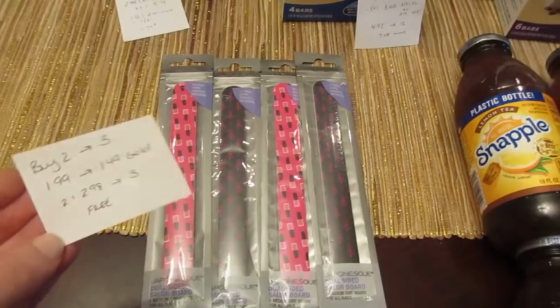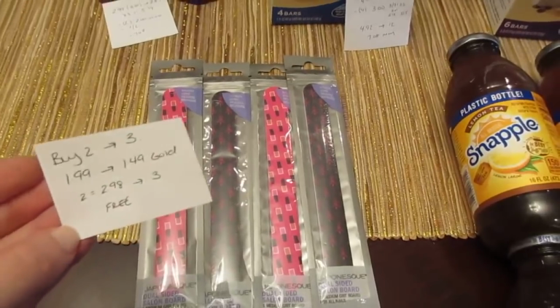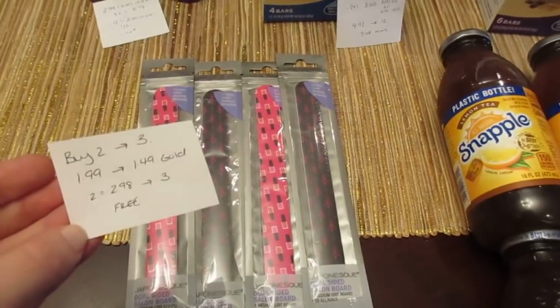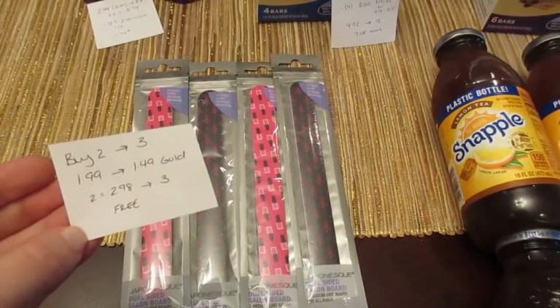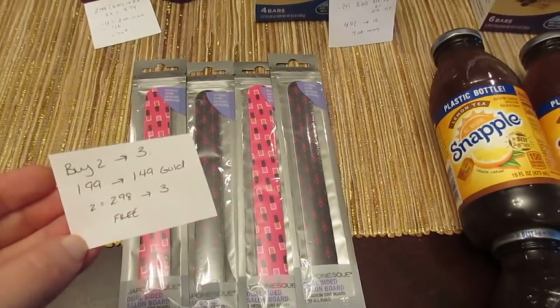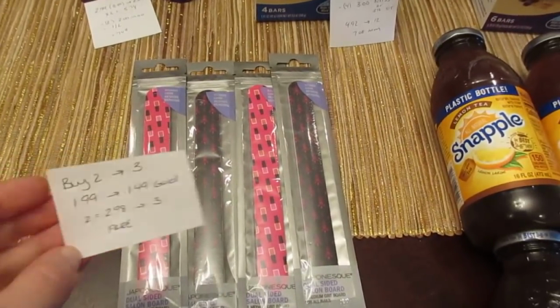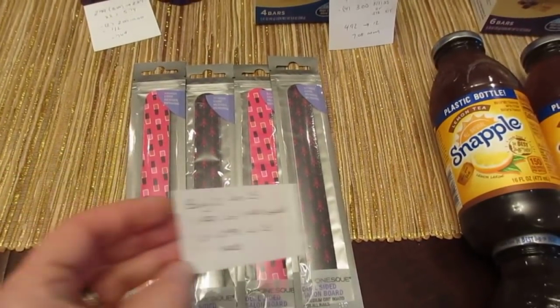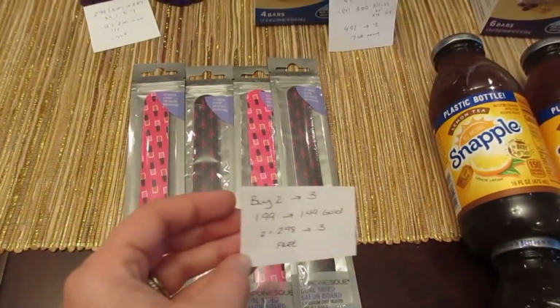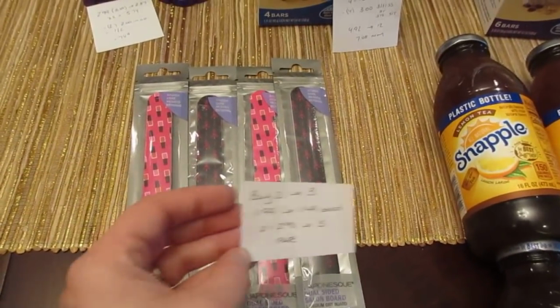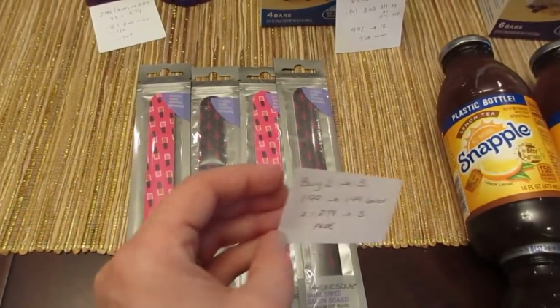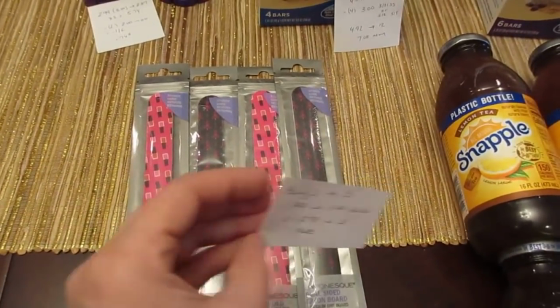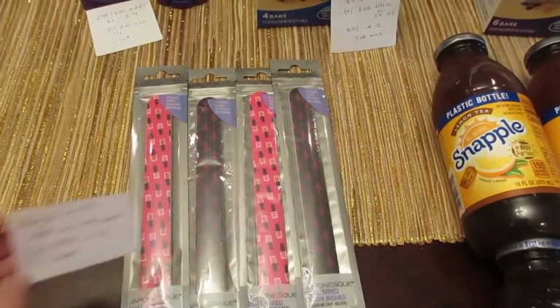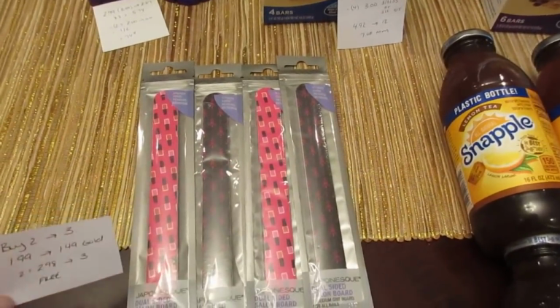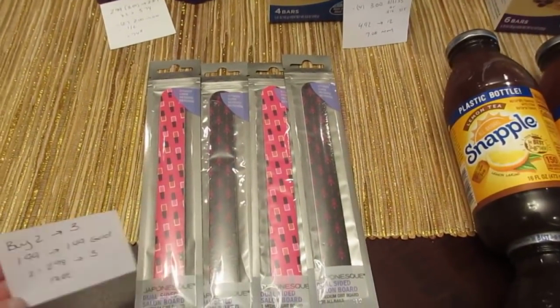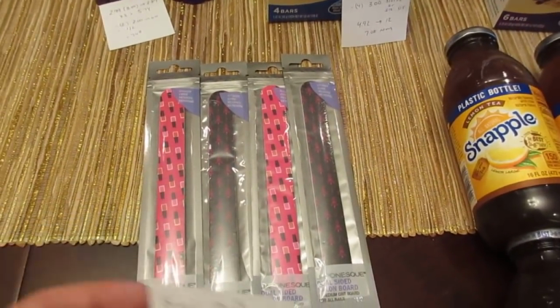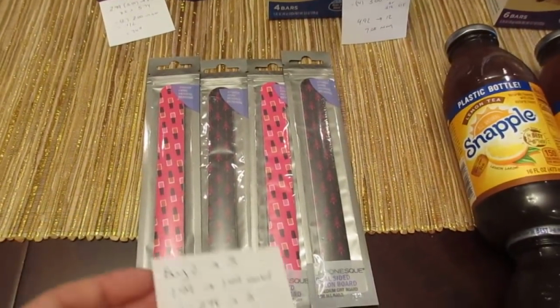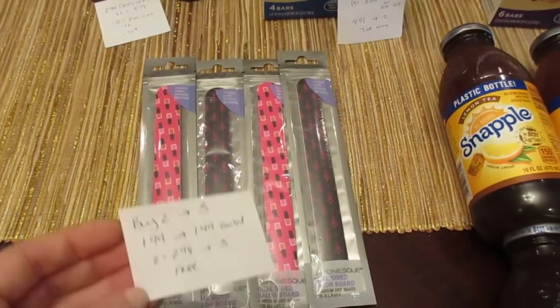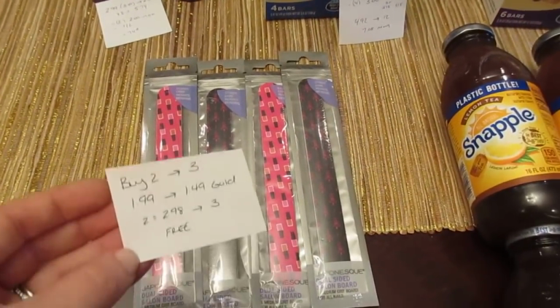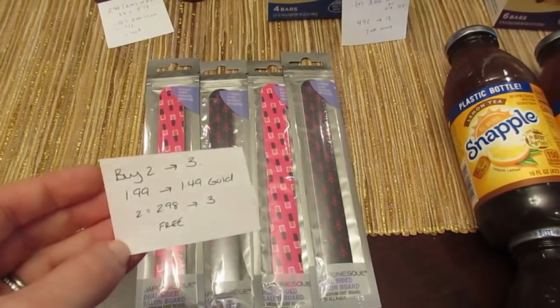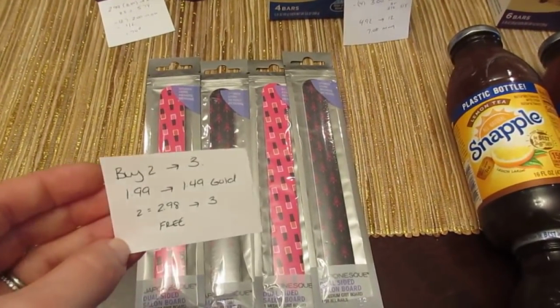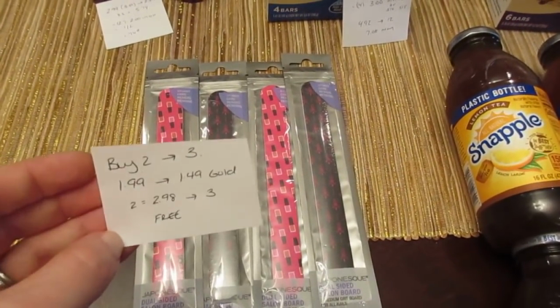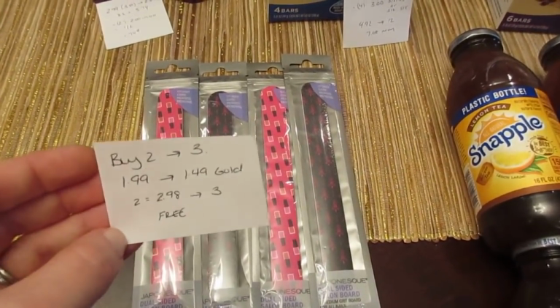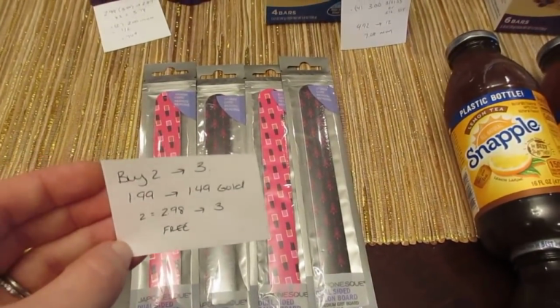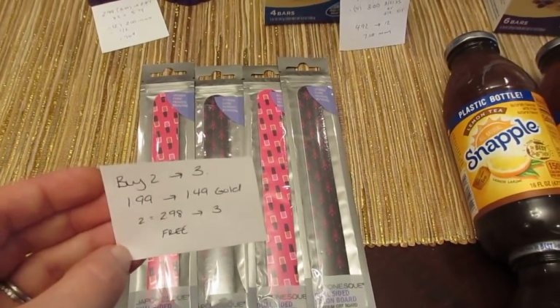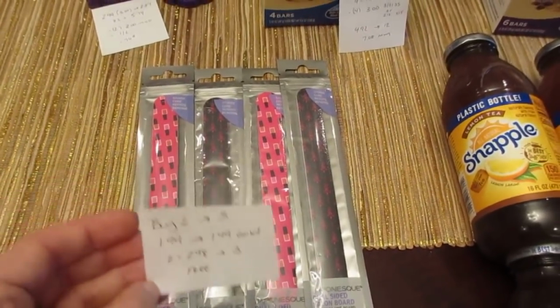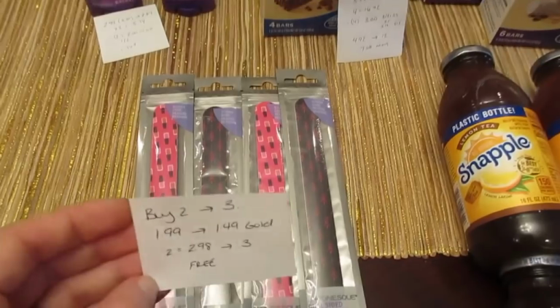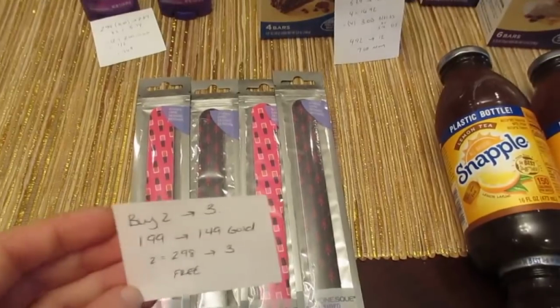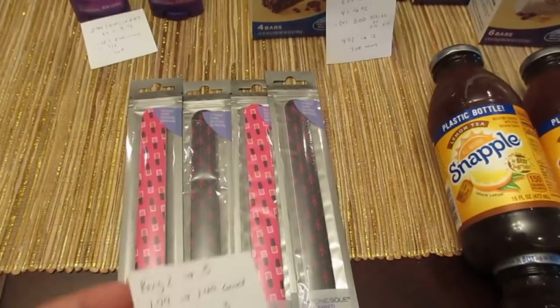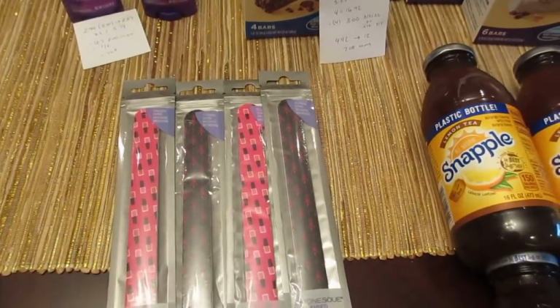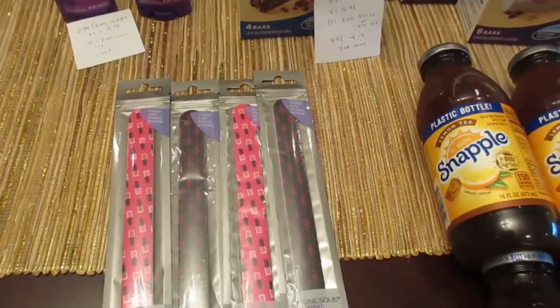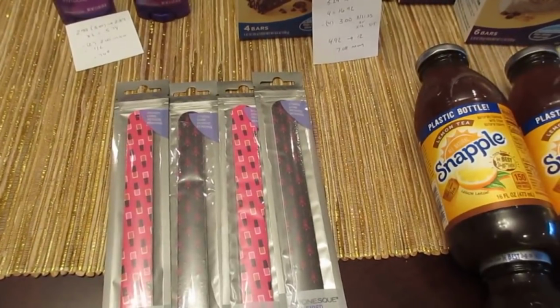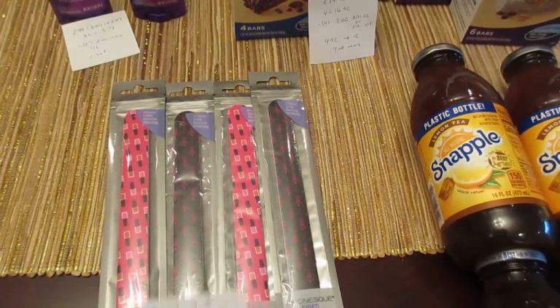This is a limit of two, so you can buy four of them and all four would be completely free — that maxes out the deal.